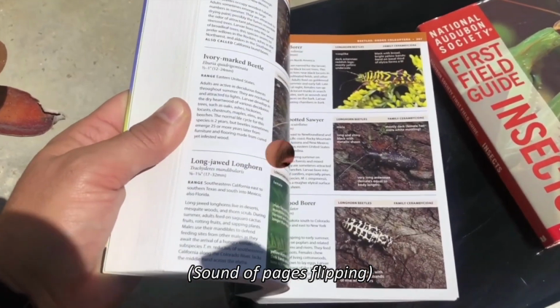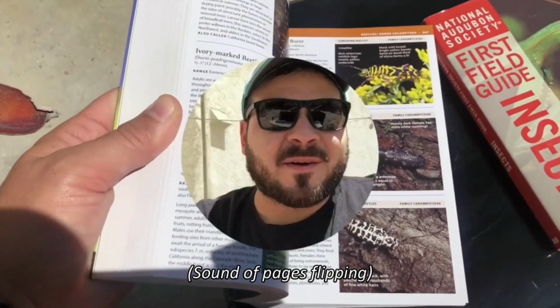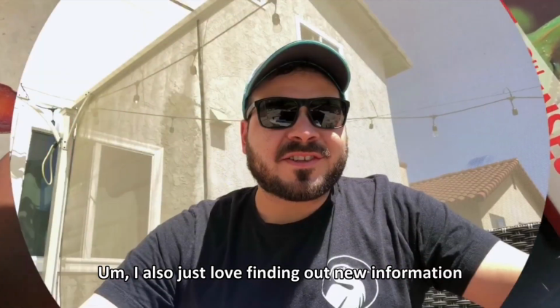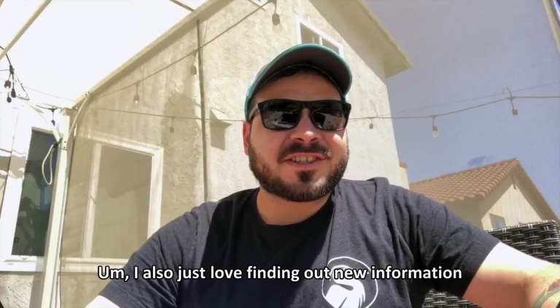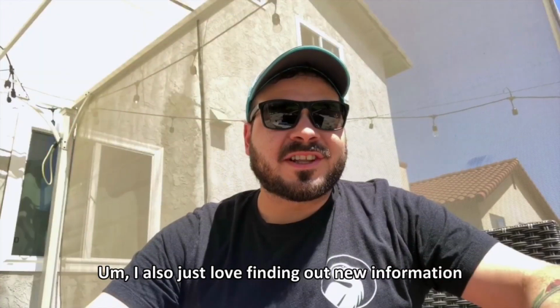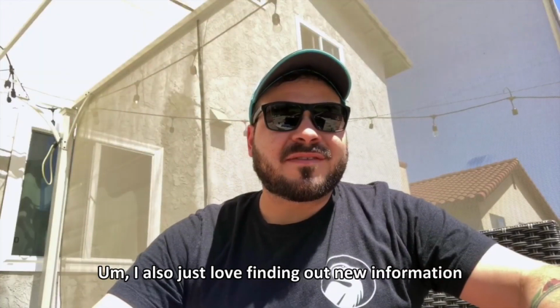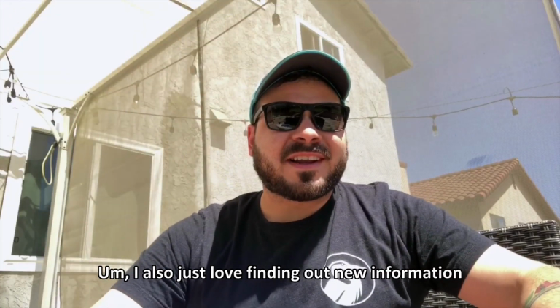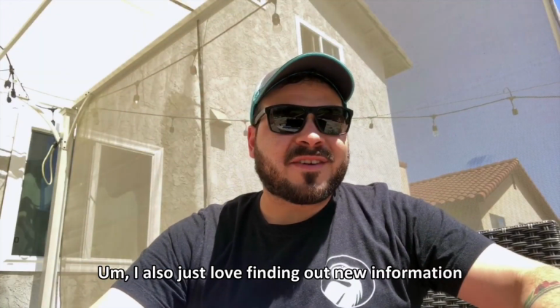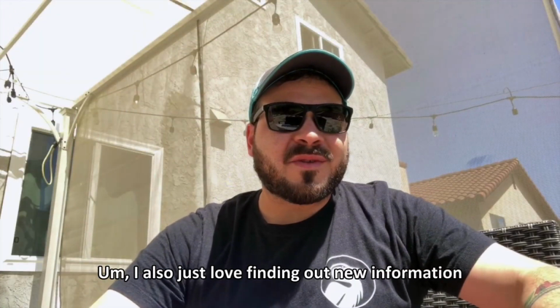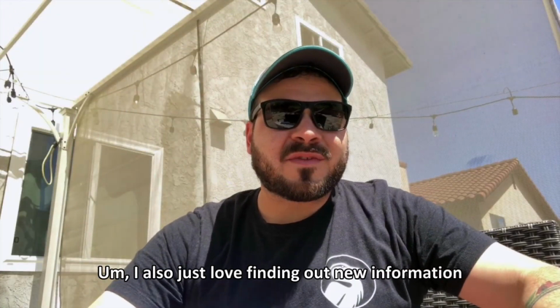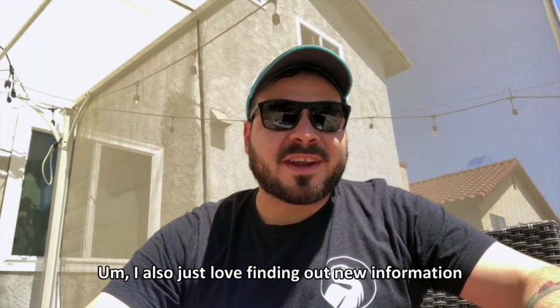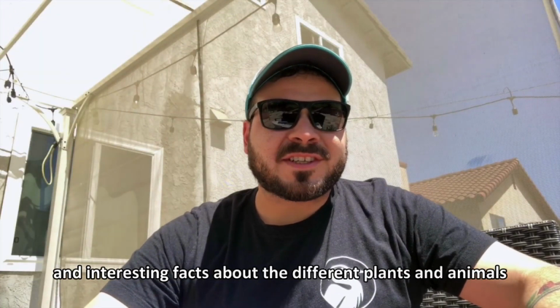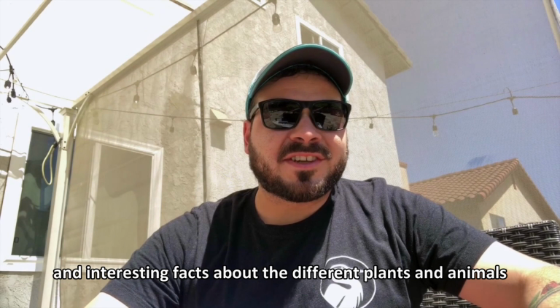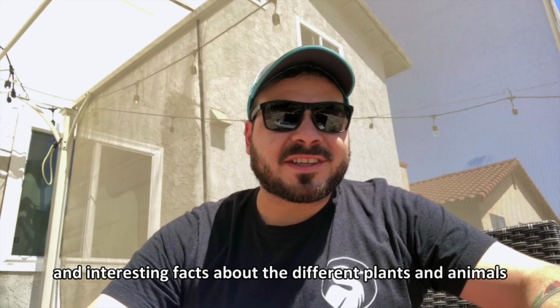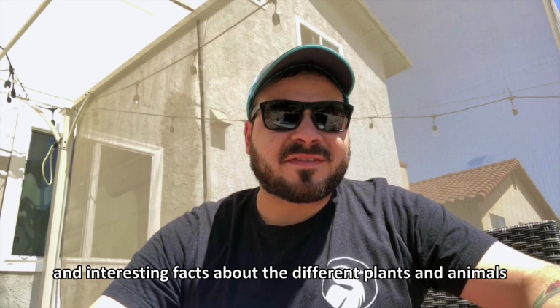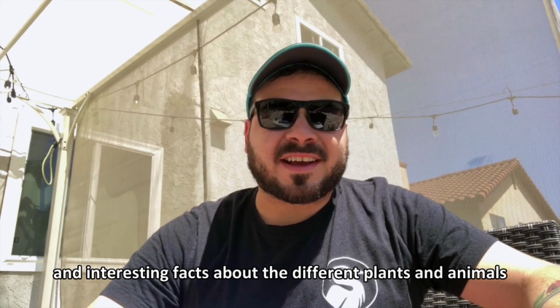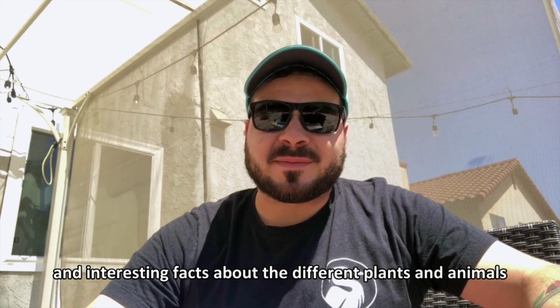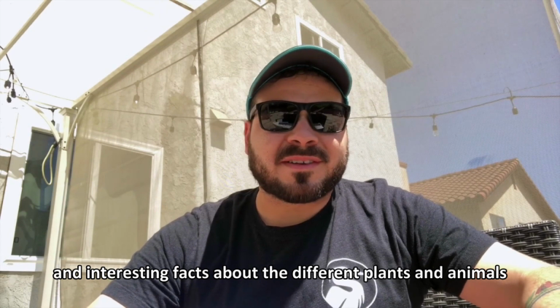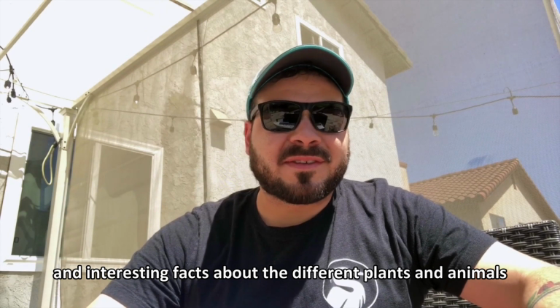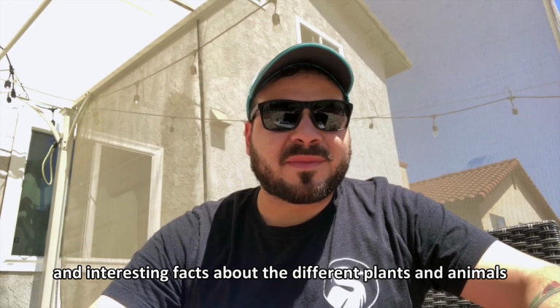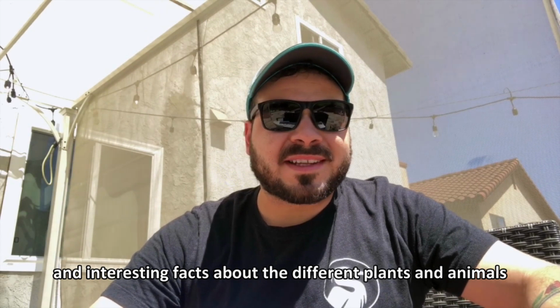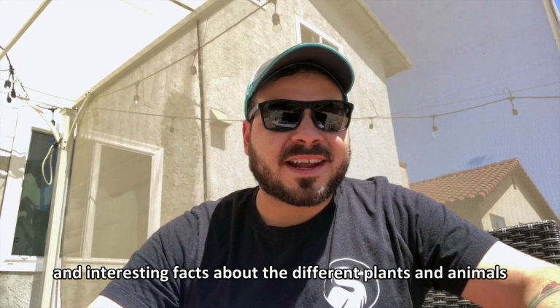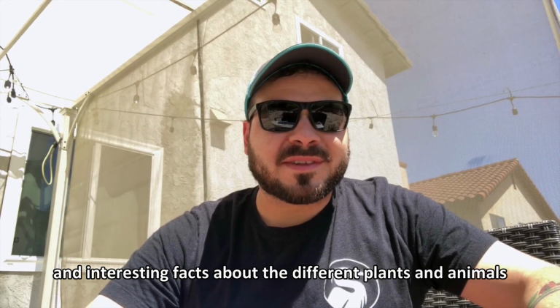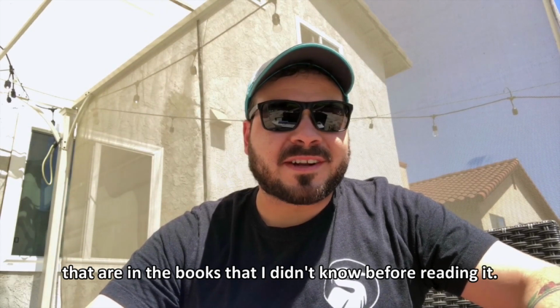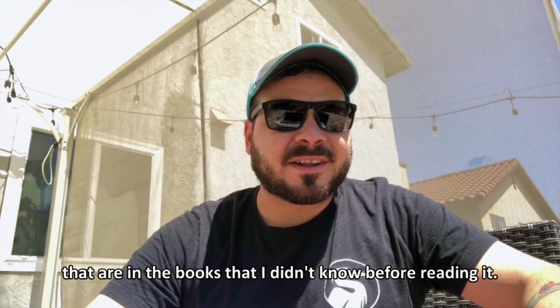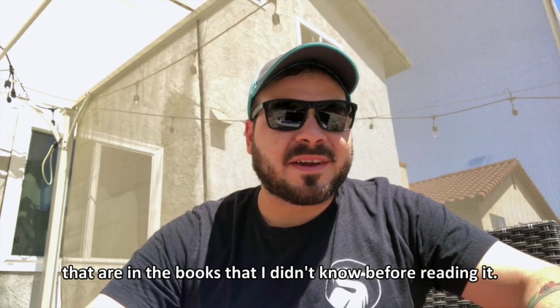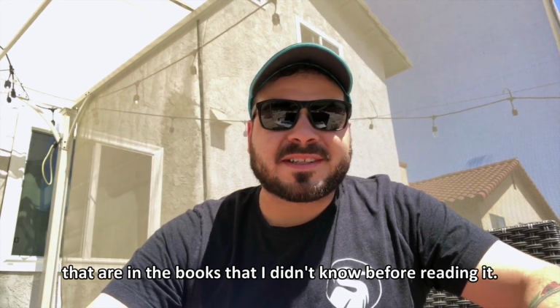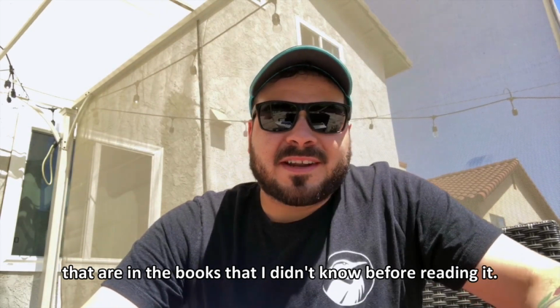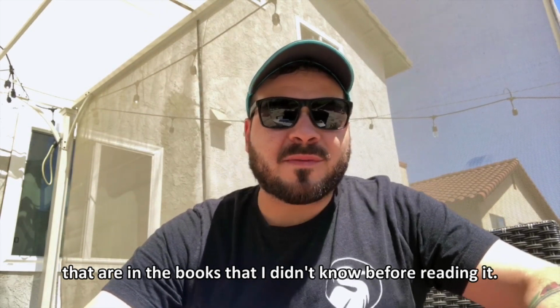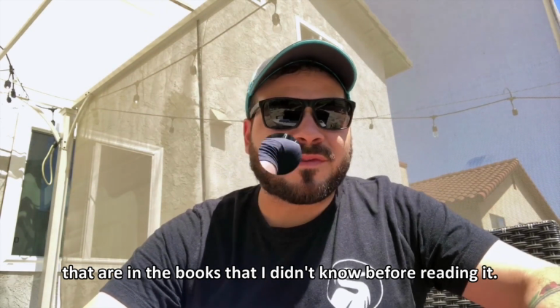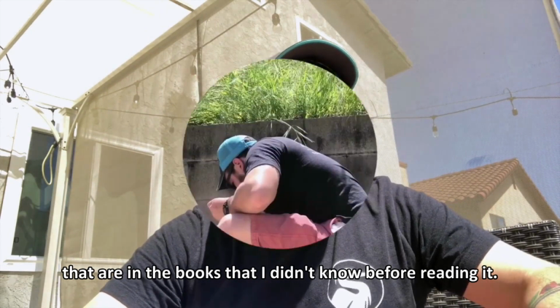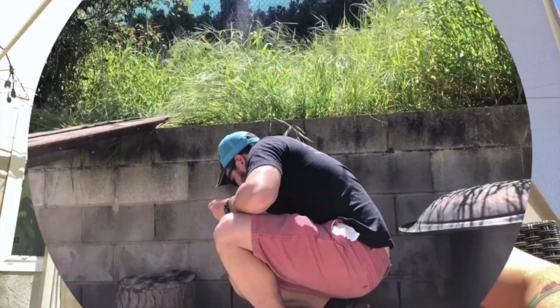I also just love finding out new information and interesting facts about the different plants and animals that are in the books that I didn't know before reading it.